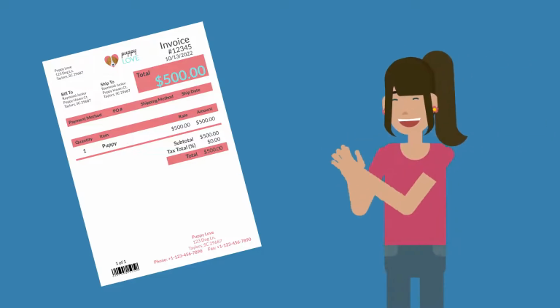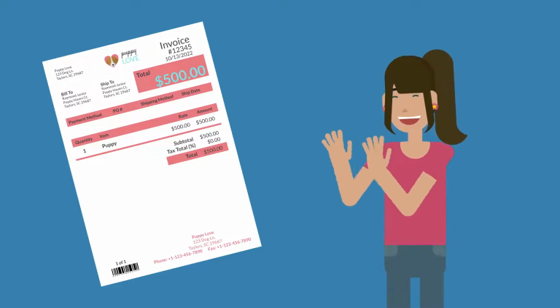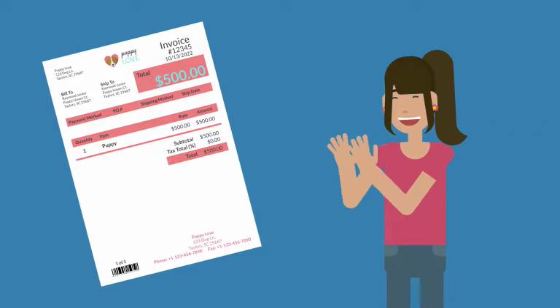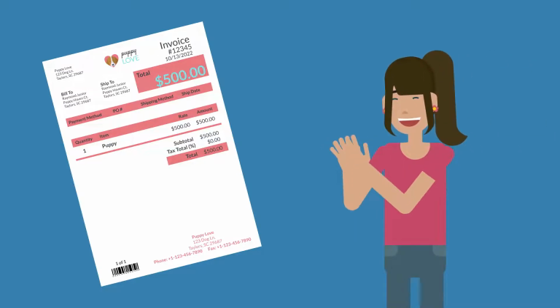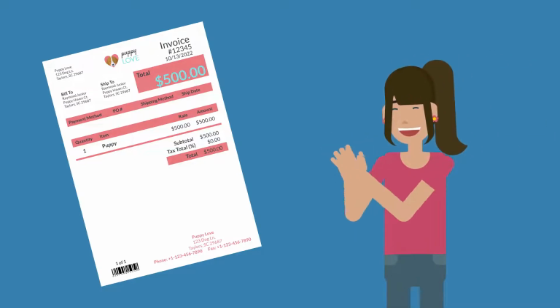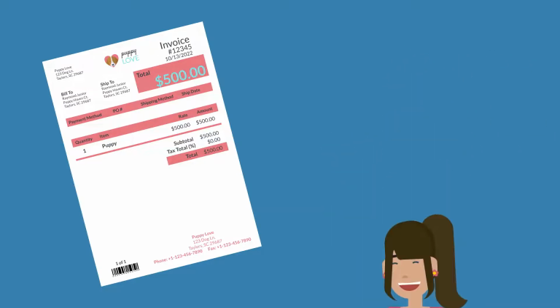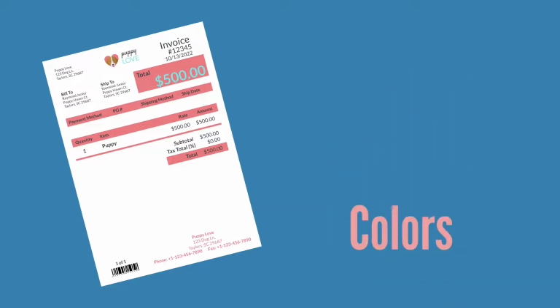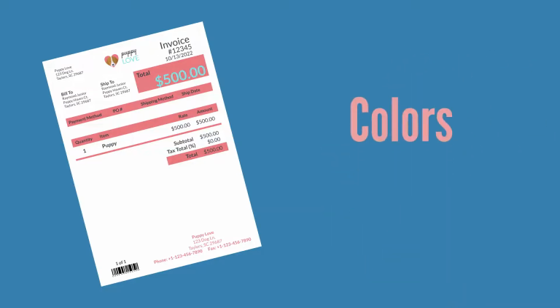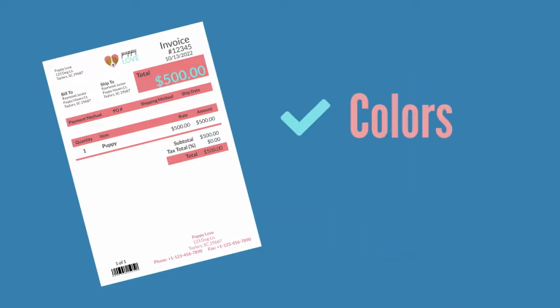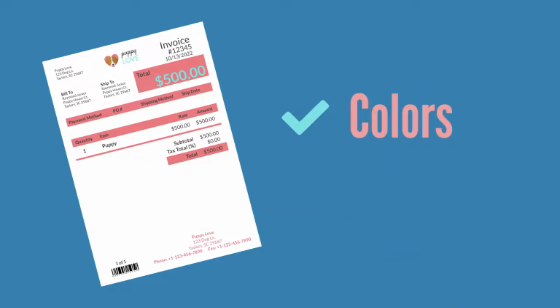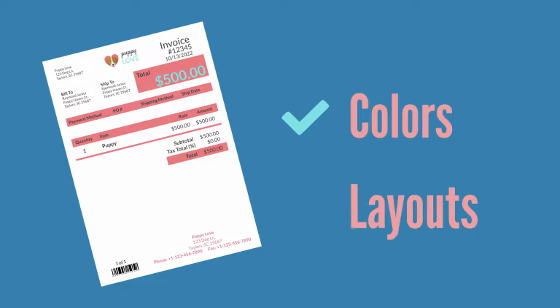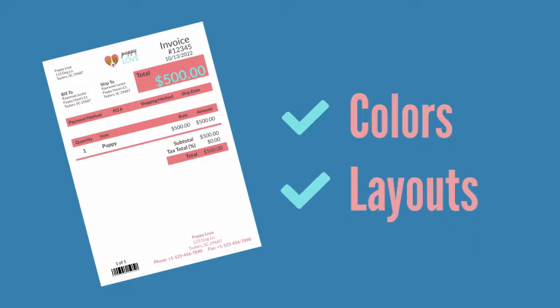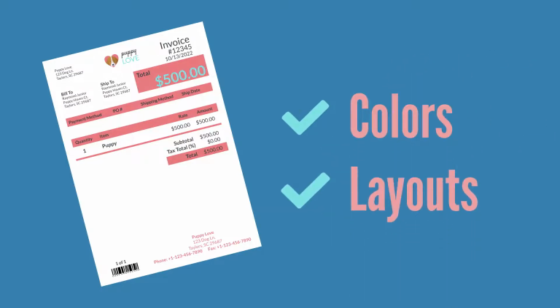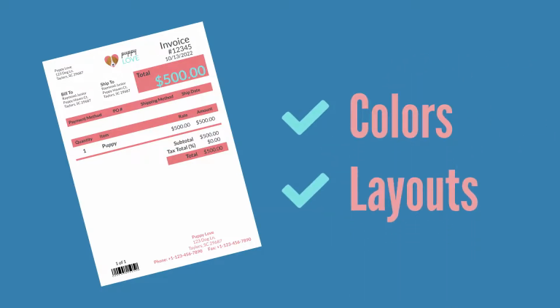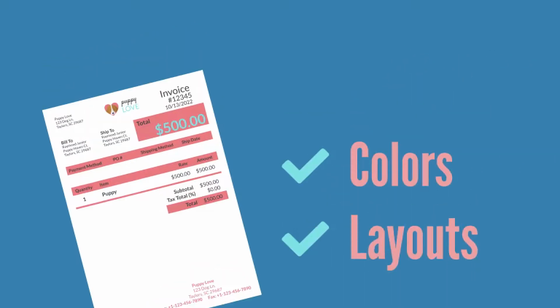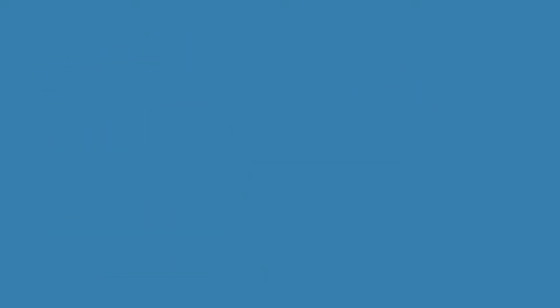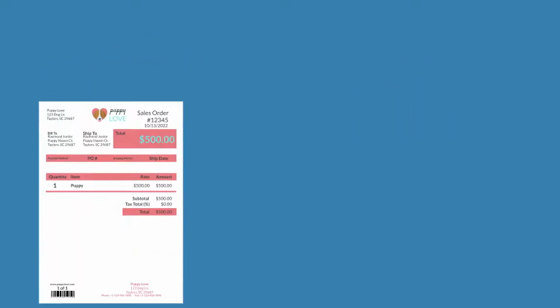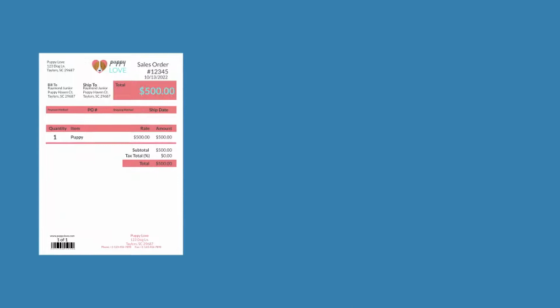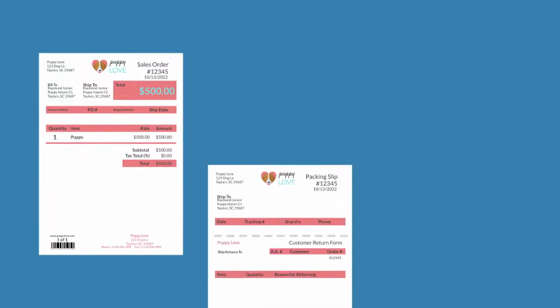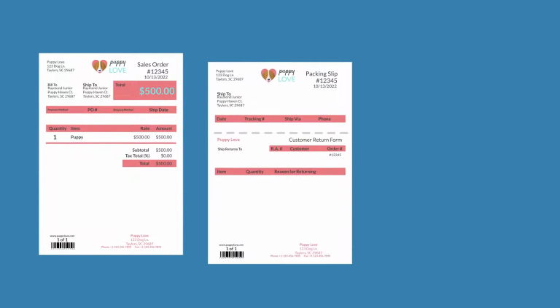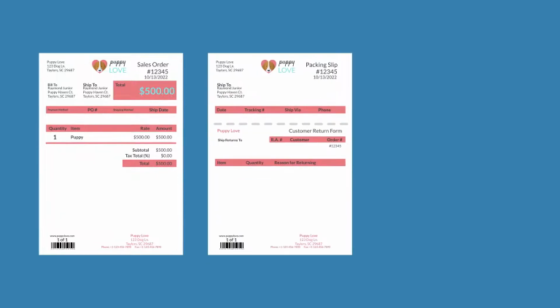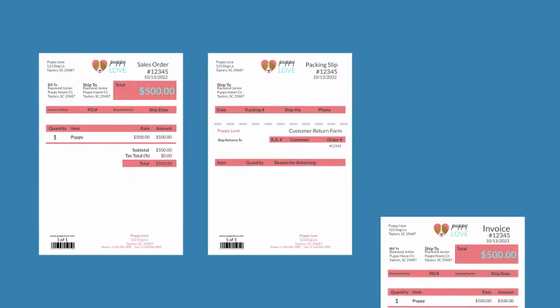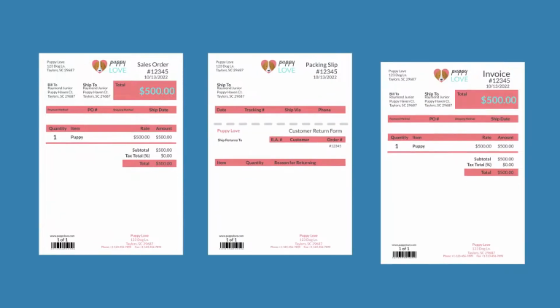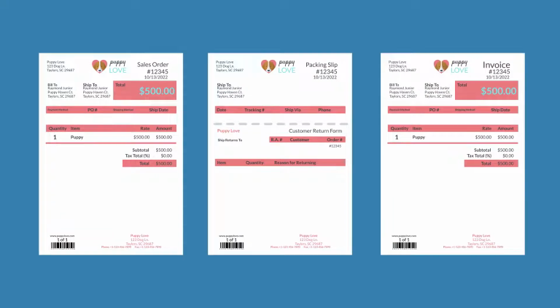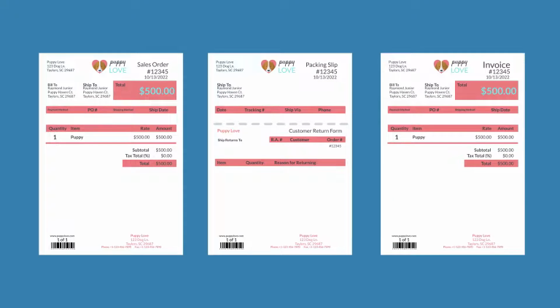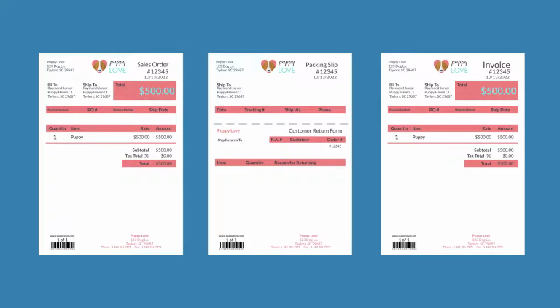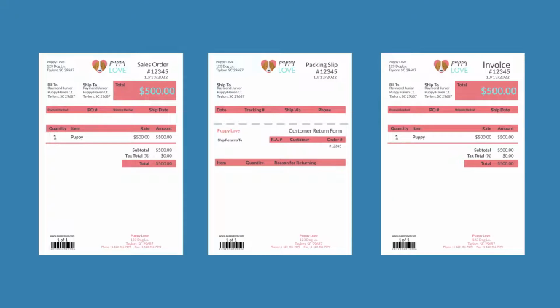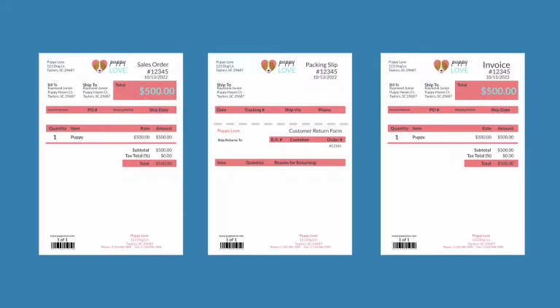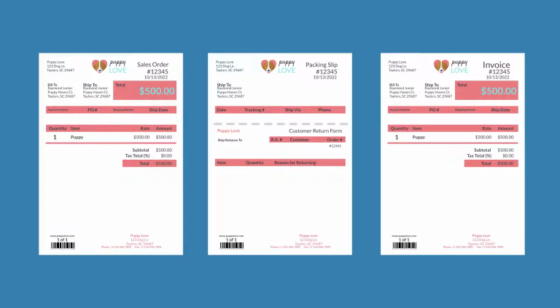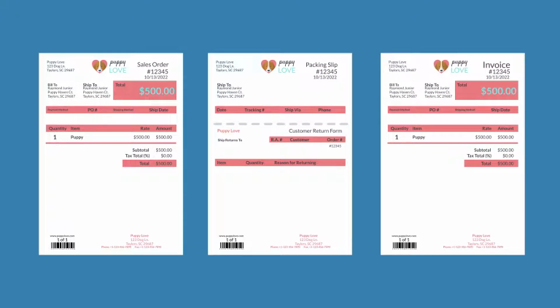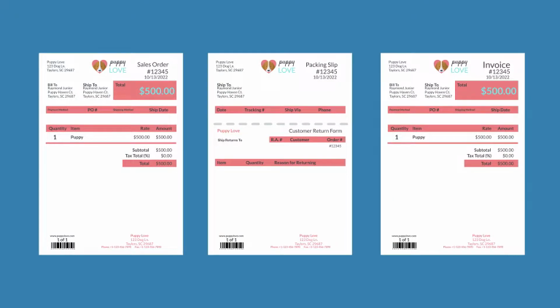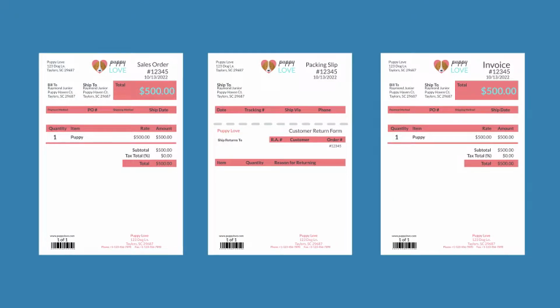With this solution, we adjust the colors and layouts of your sales orders, packing slips, and invoices to best highlight who you are.